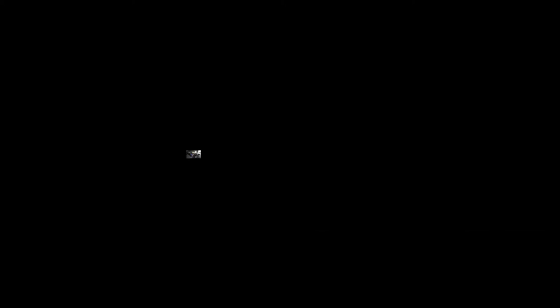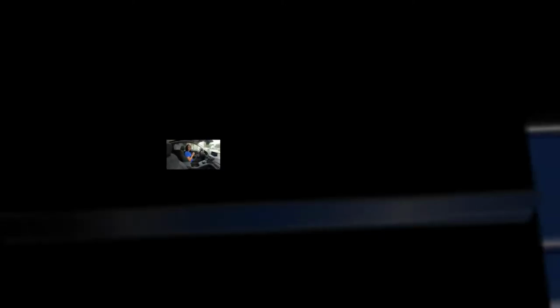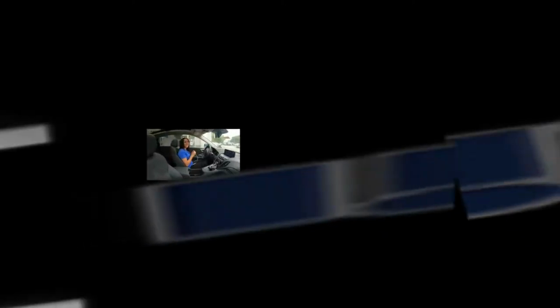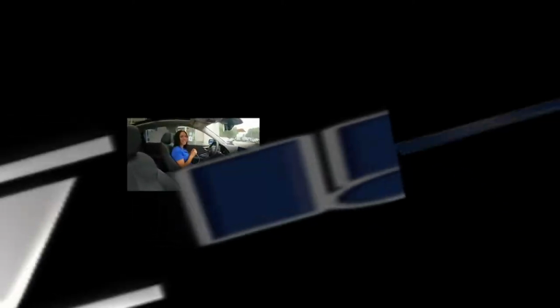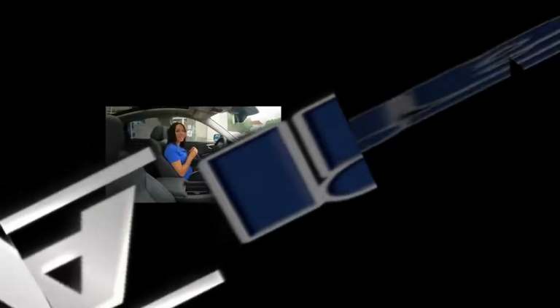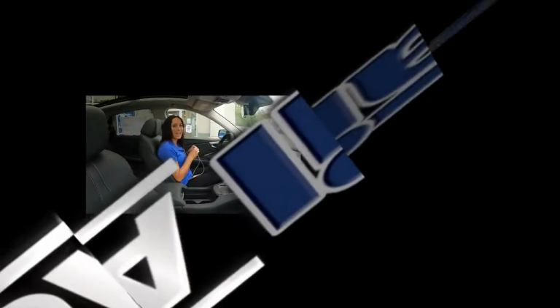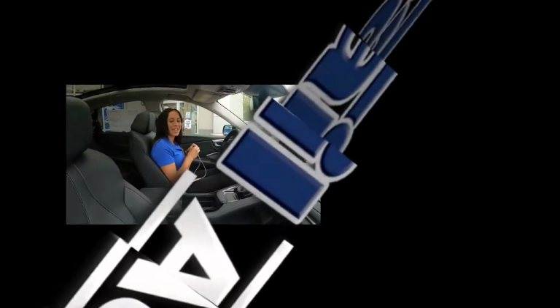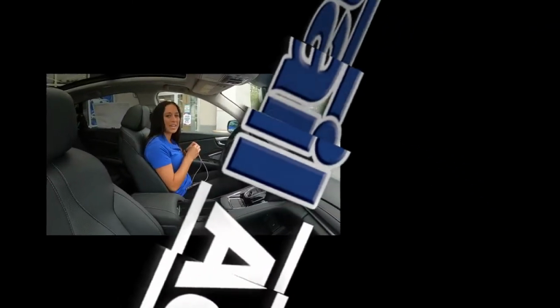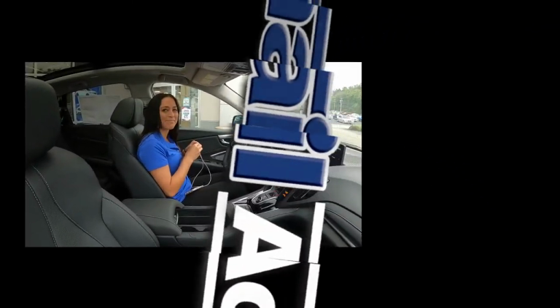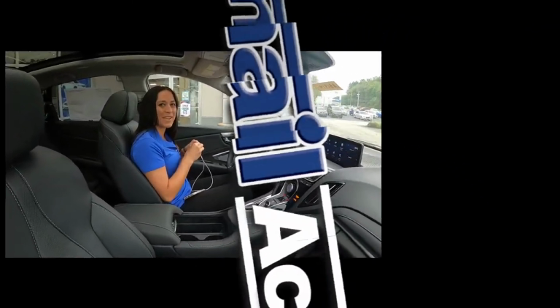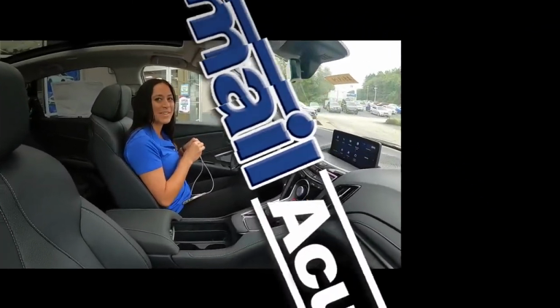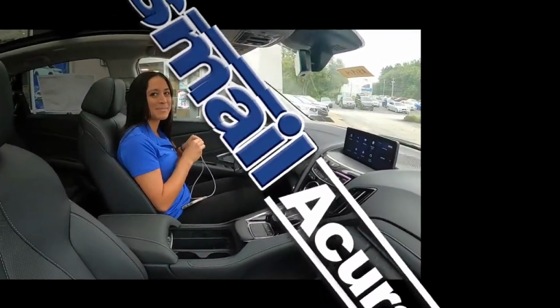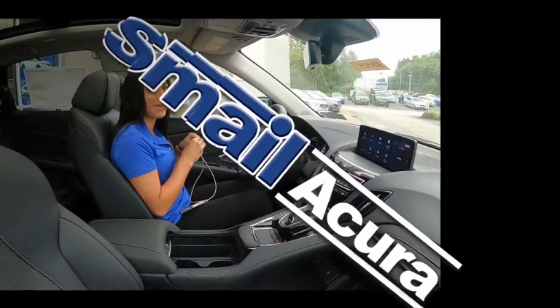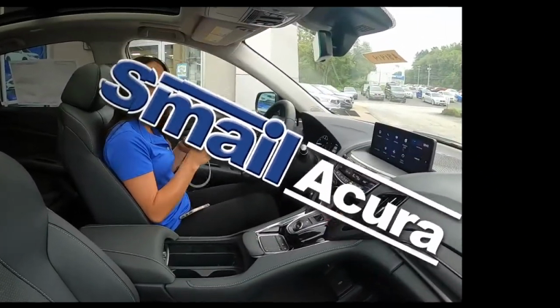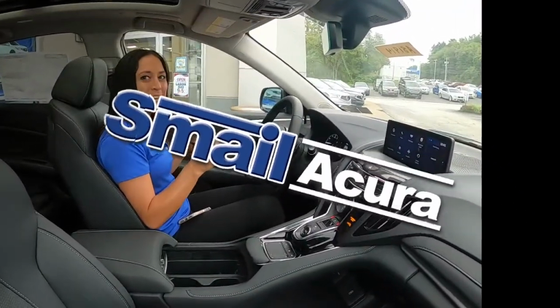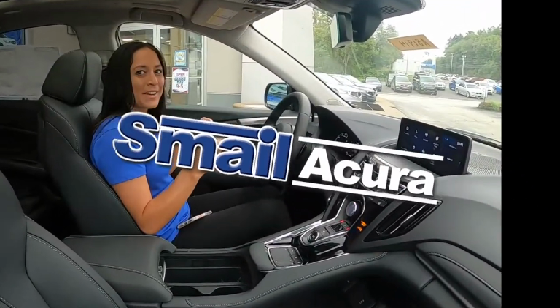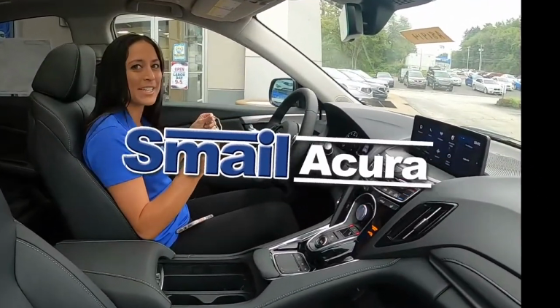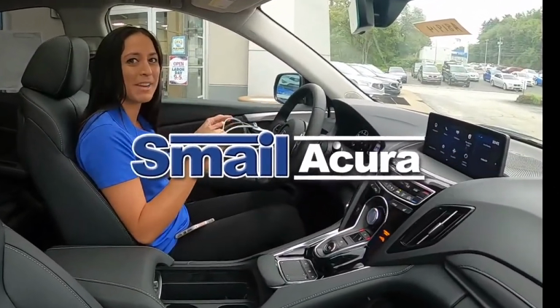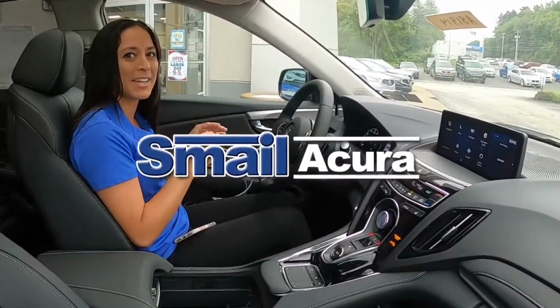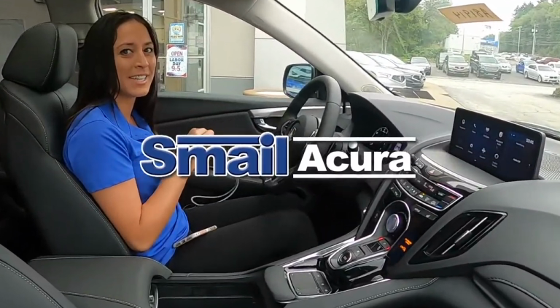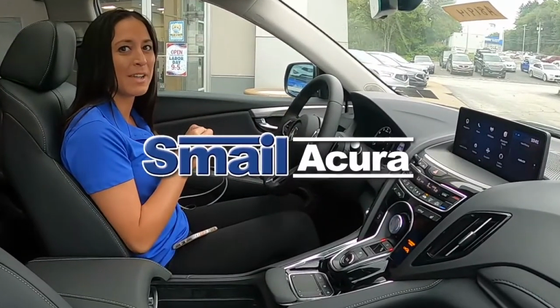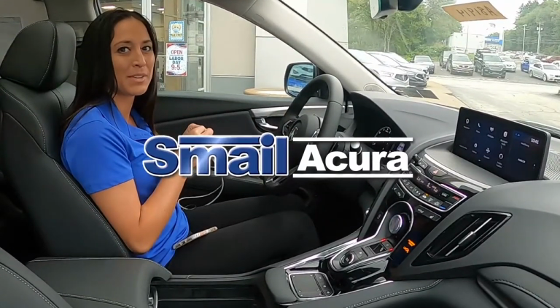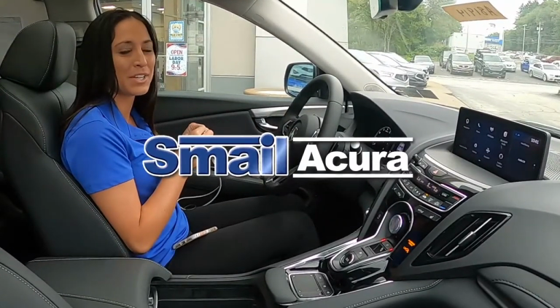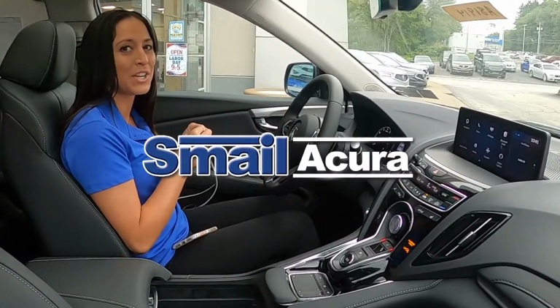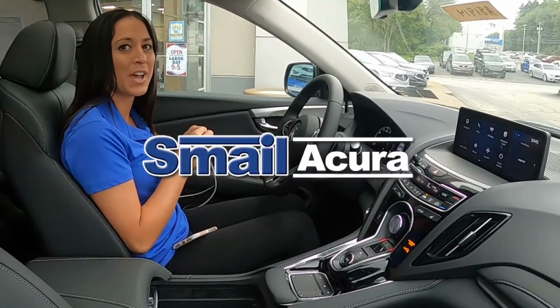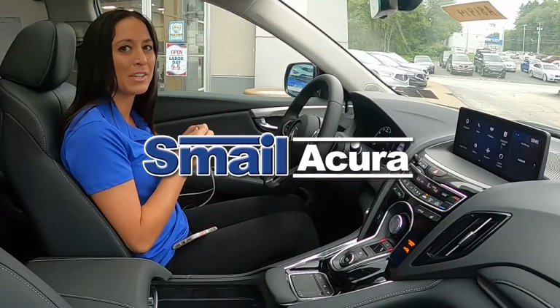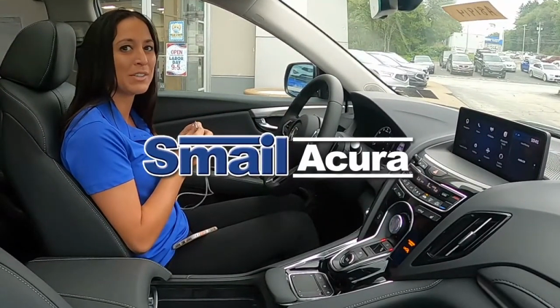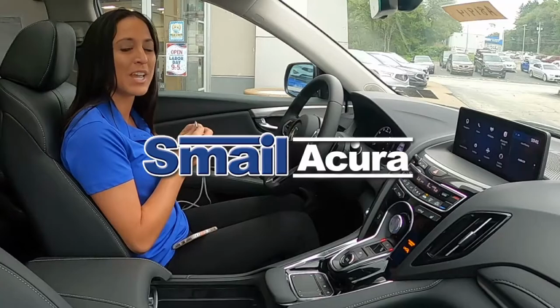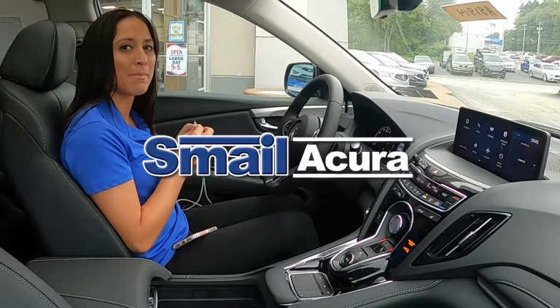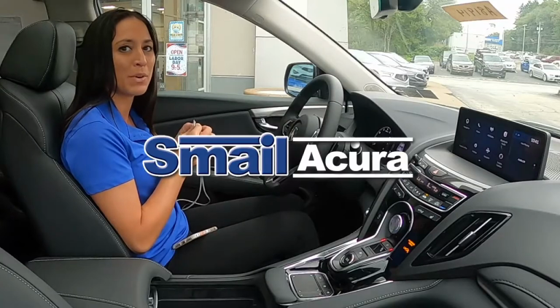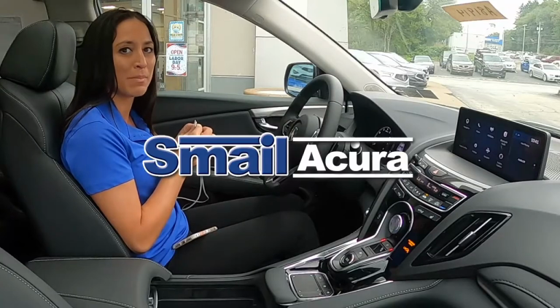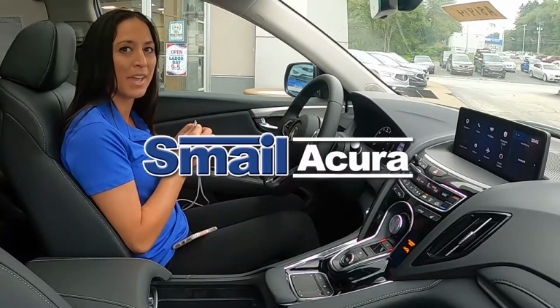Hi, my name is Jessica. I work at Smell Acura in Greensburg and today I'm going to show you how you use Apple CarPlay.